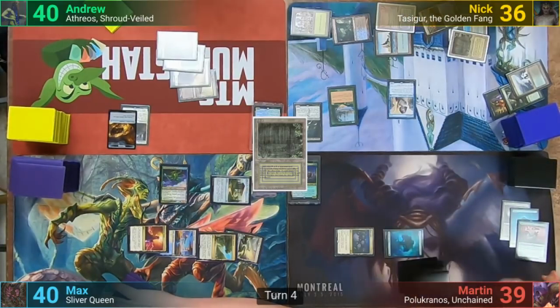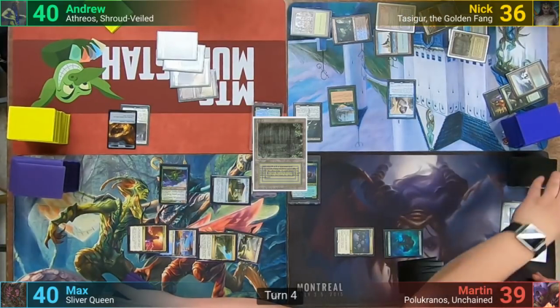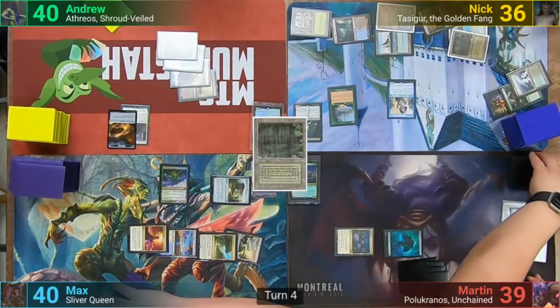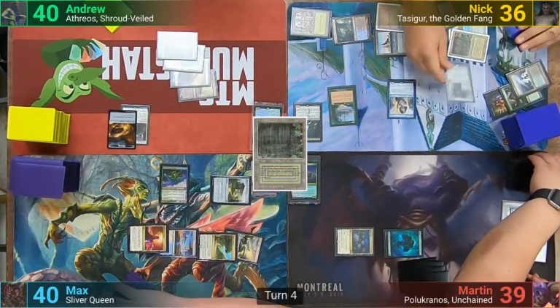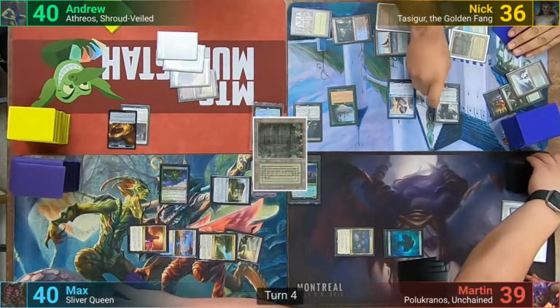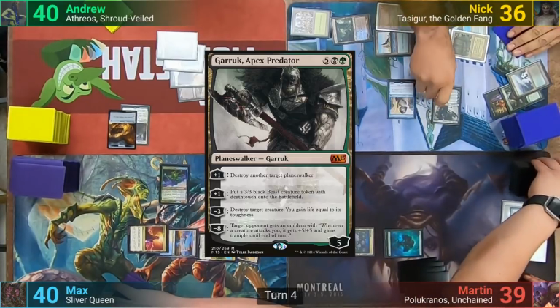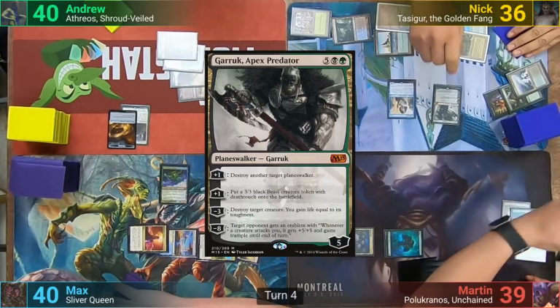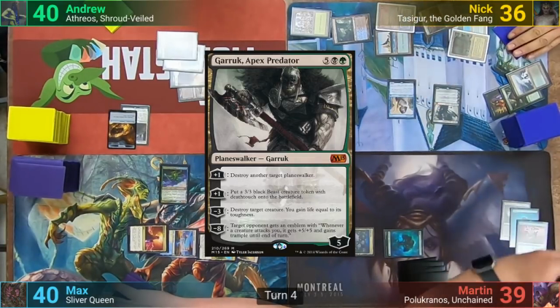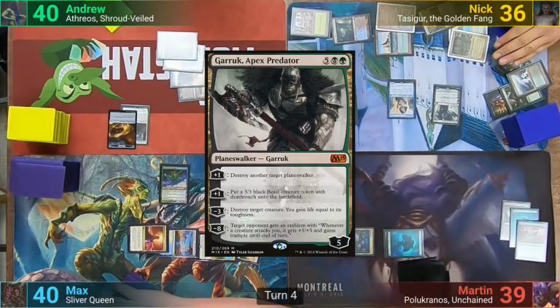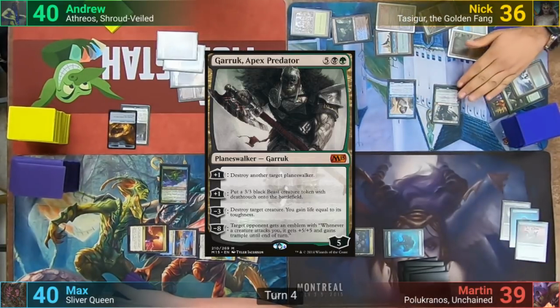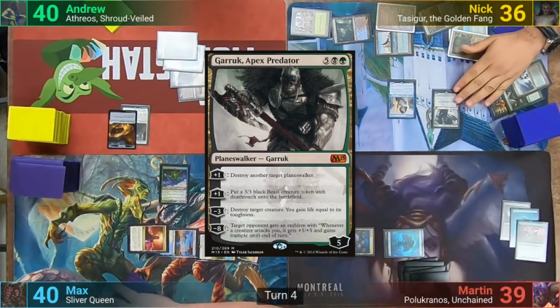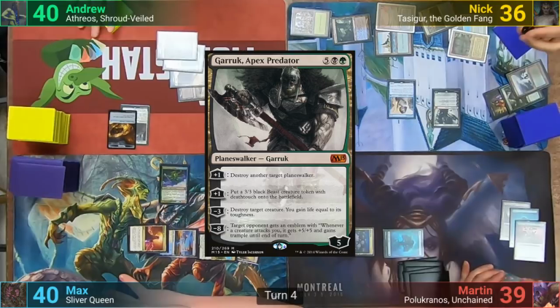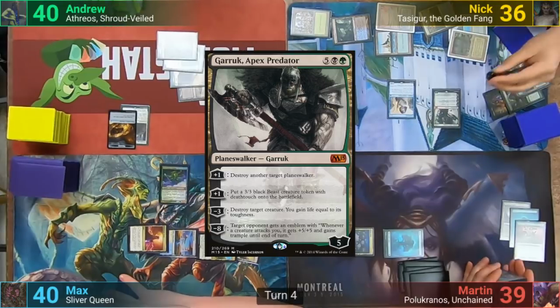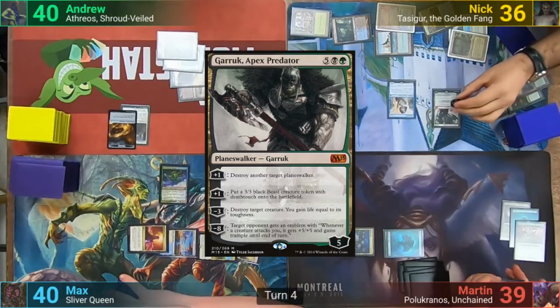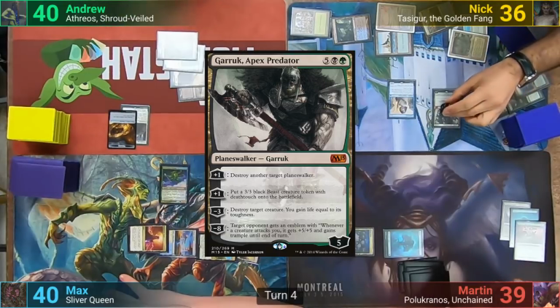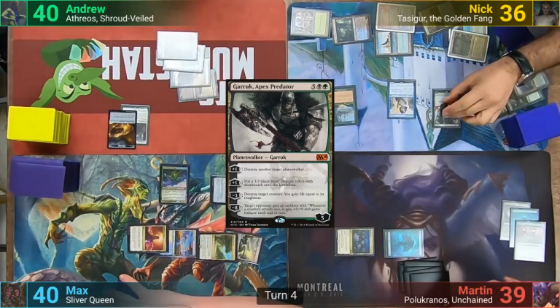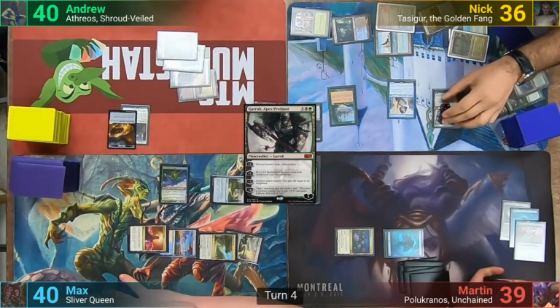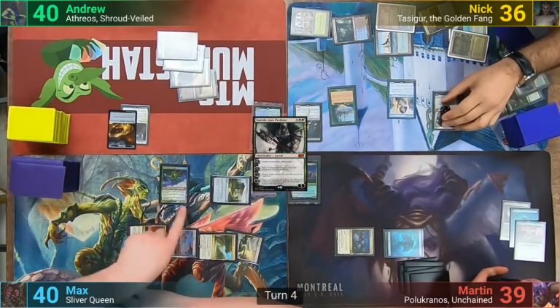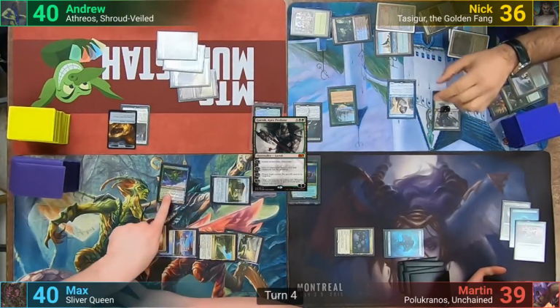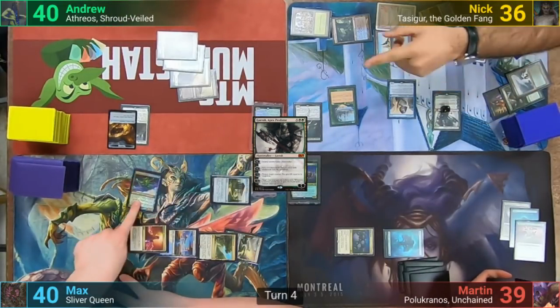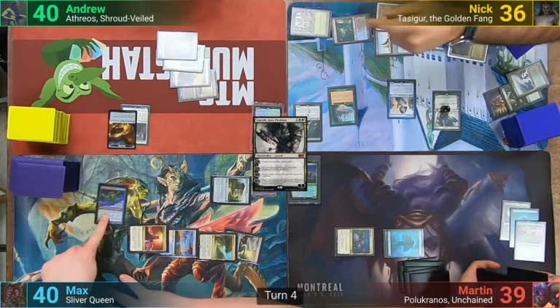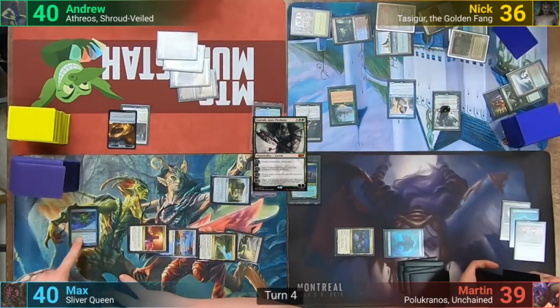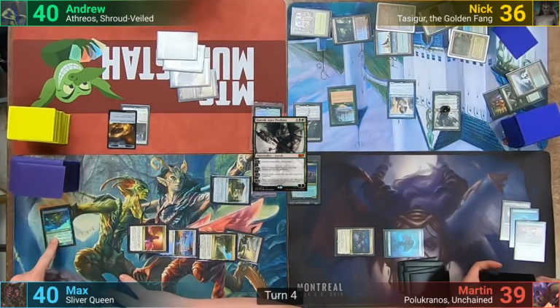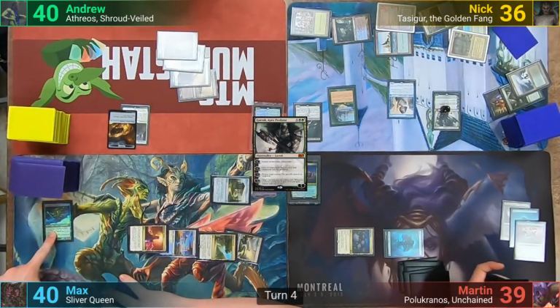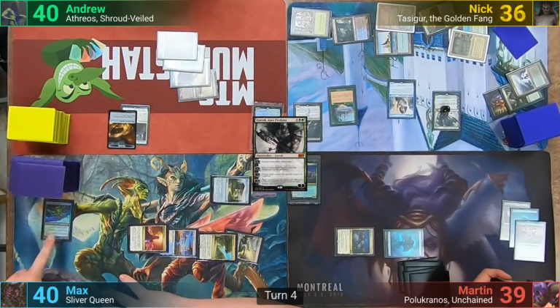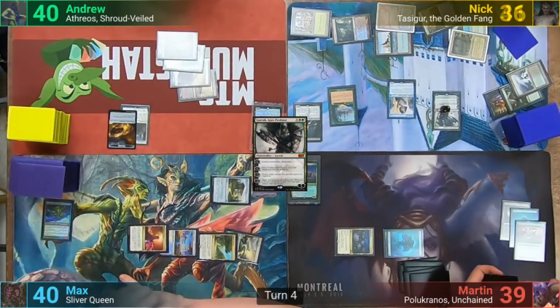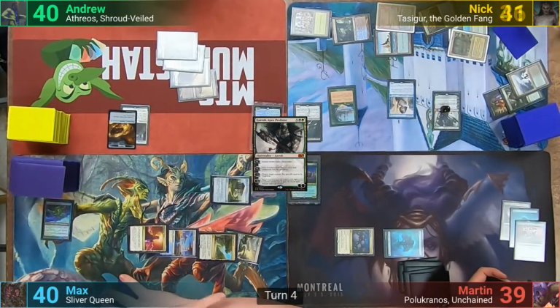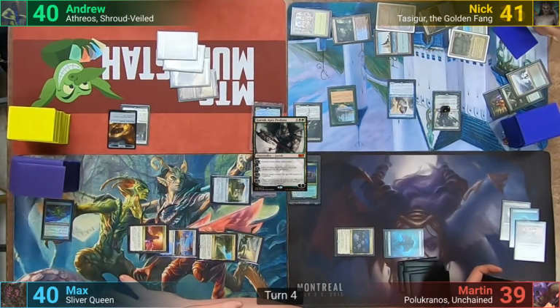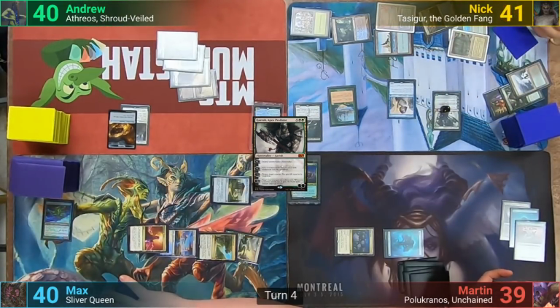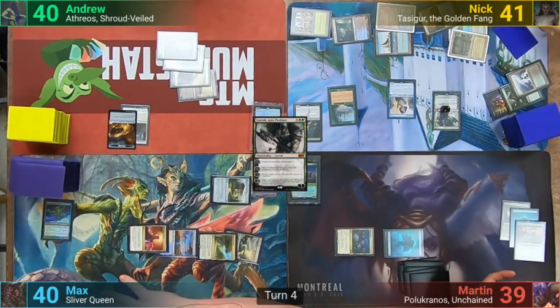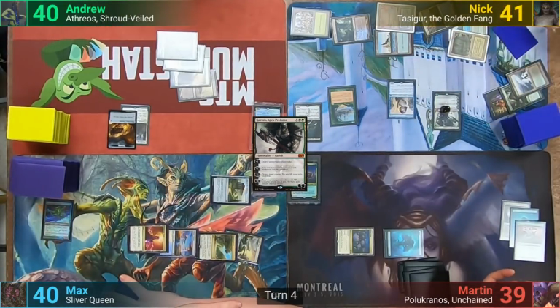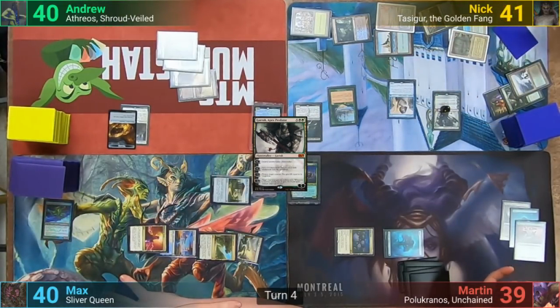Max plays a Command Tower and surprisingly has the appropriate color cost to cast an Overbeing of Myth. I play a Swamp and cast Smothering Tithe. I pass and Nick responds, losing a life to his Delta to find an Underground Sea and then moves to his turn. Nick draws instead of dredging and doesn't pay the Tithe trigger, giving me a Treasure. He plays a Bayou and Martin sacrifices the Elder. Nick then plays out Garruk, Apex Predator, downticking the walker to blow up the Overbeing and gain five life because of its toughness.